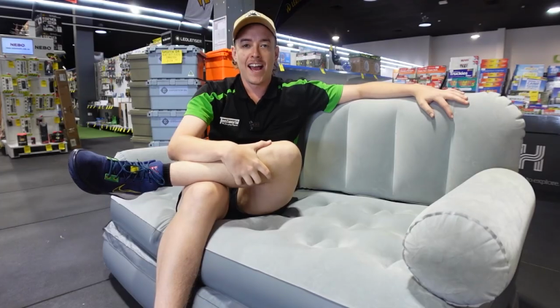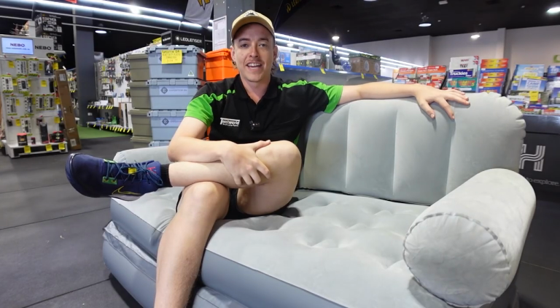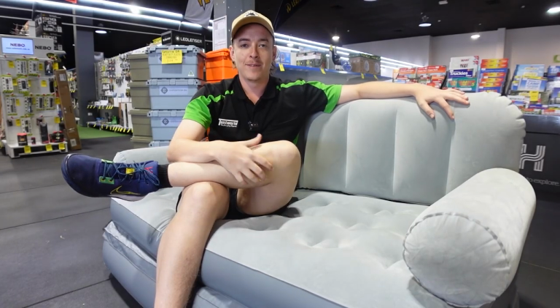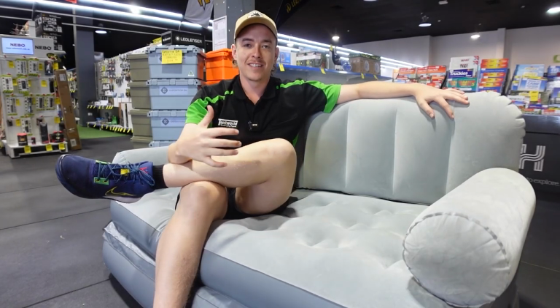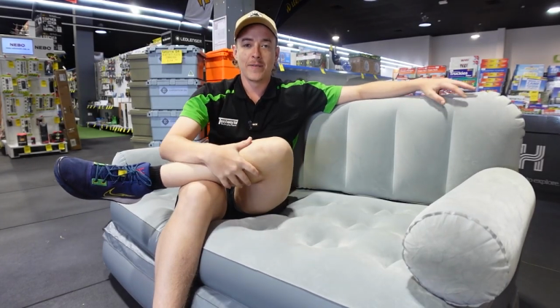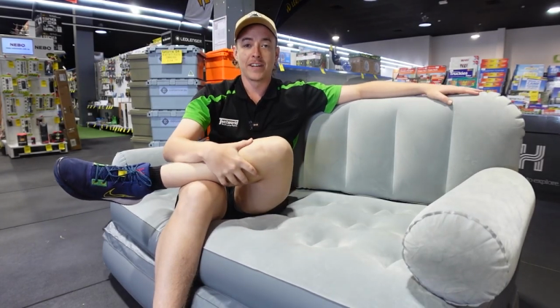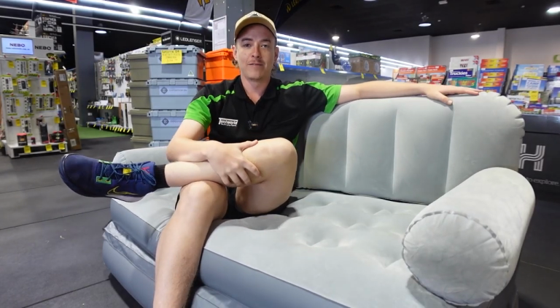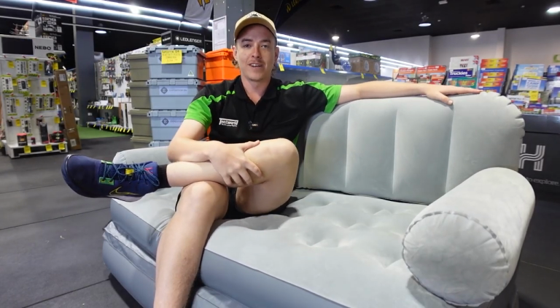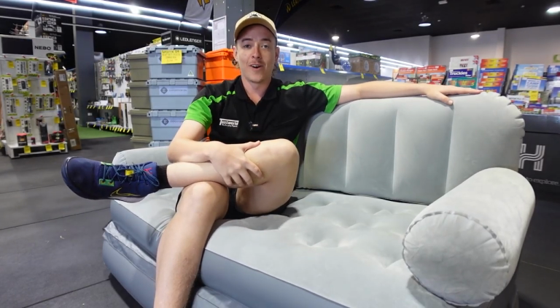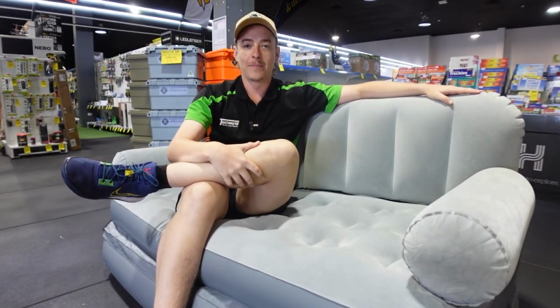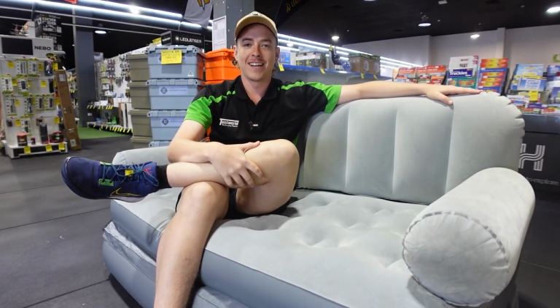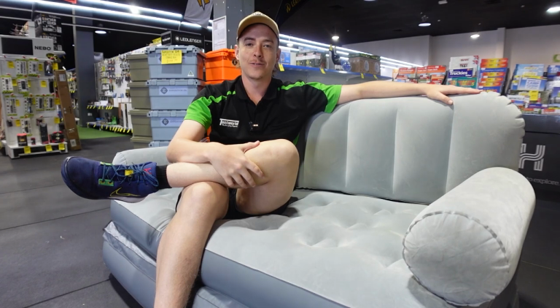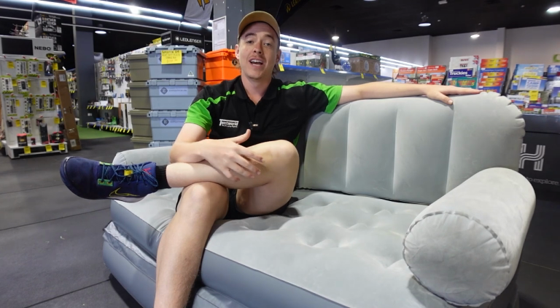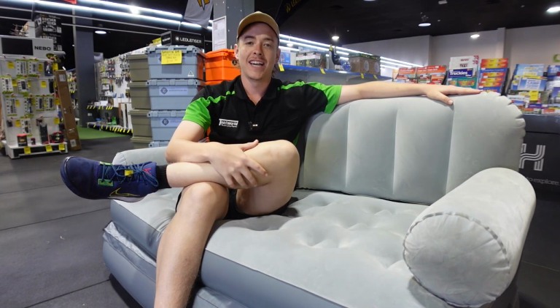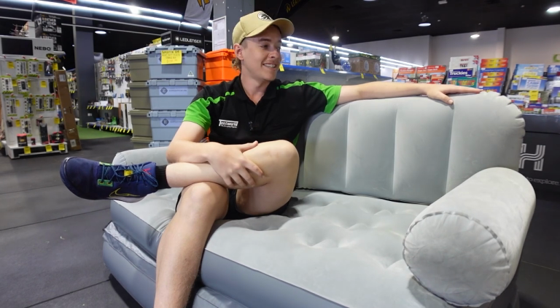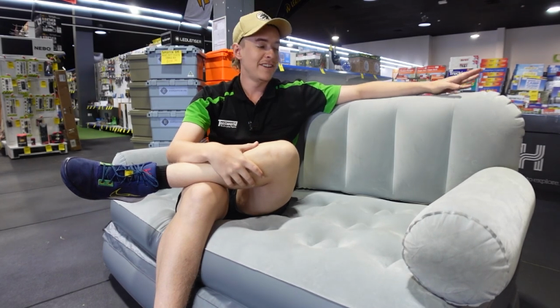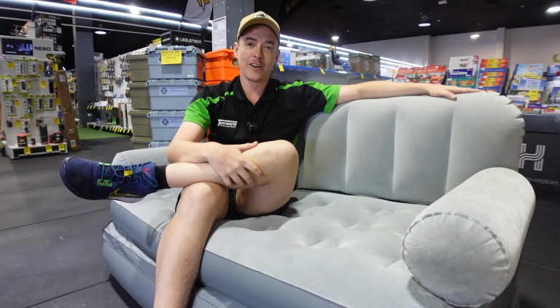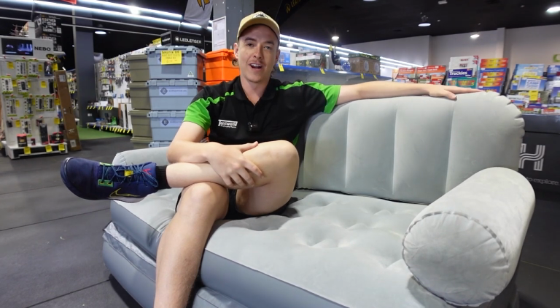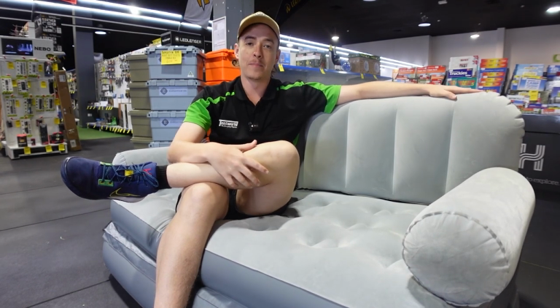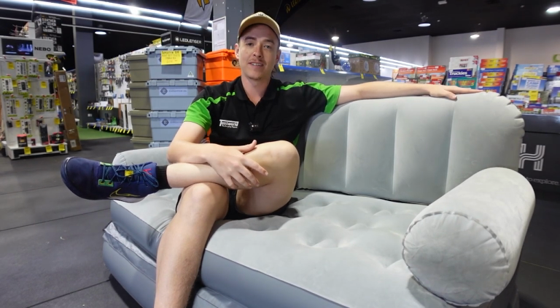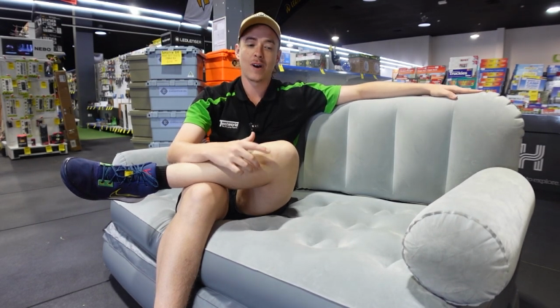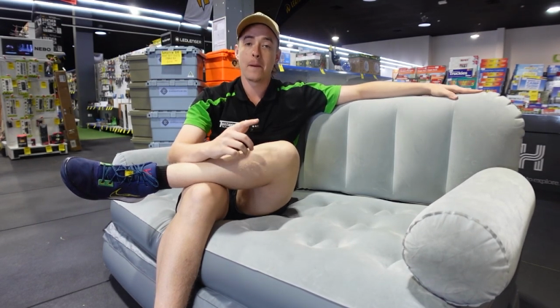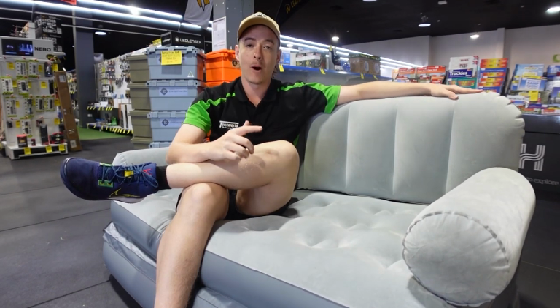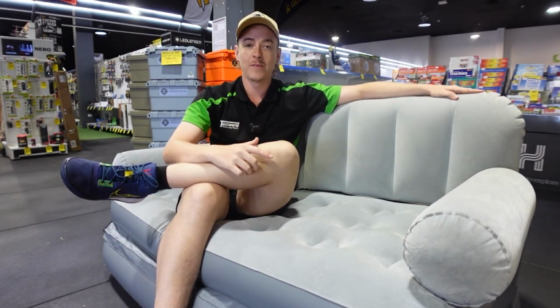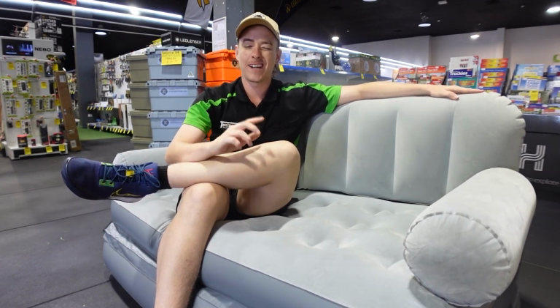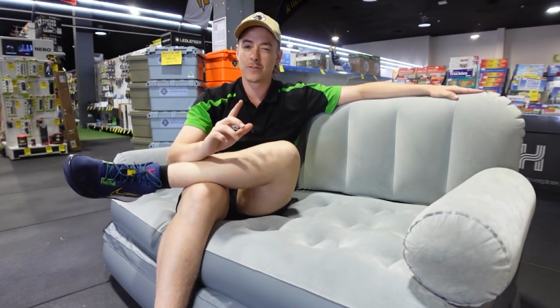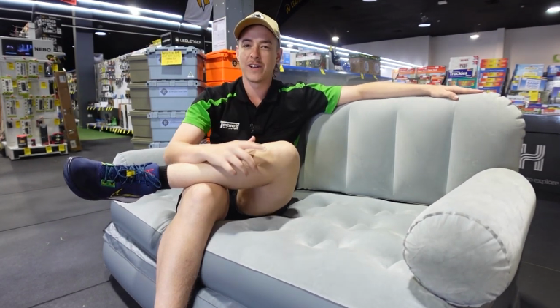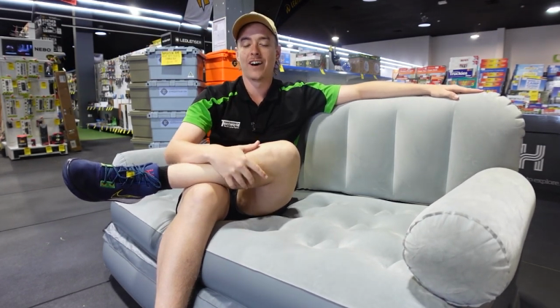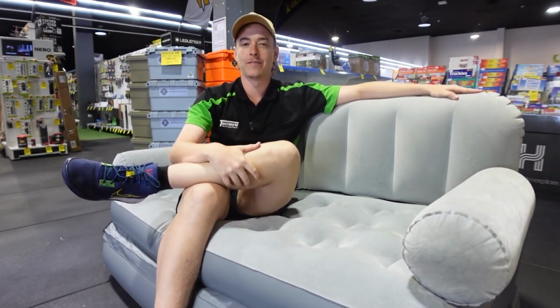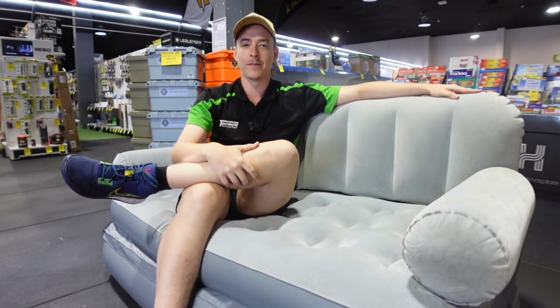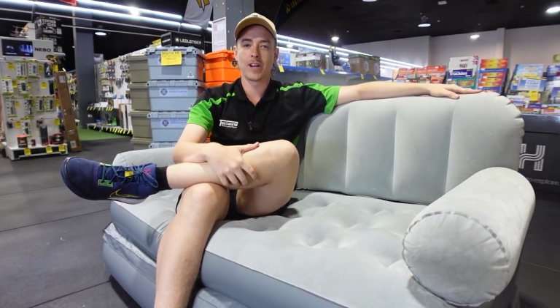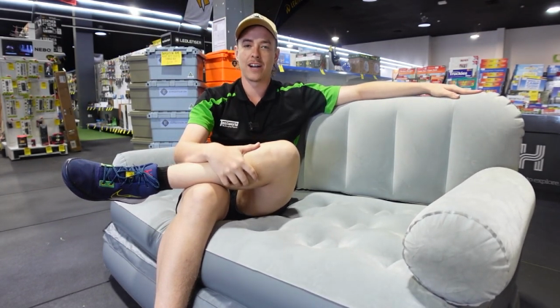Howdy campers, it's Liam here again from Tent World up in Townsville, here today to show you around the Bestway Multimax 3-in-1 inflatable couch.